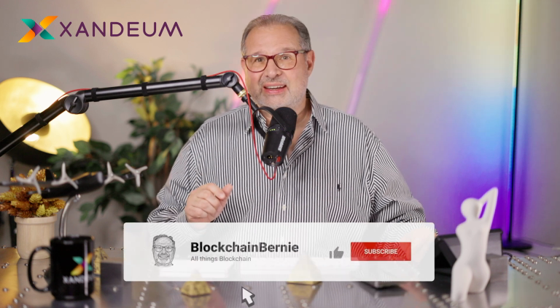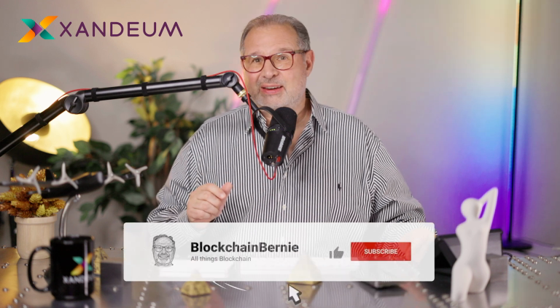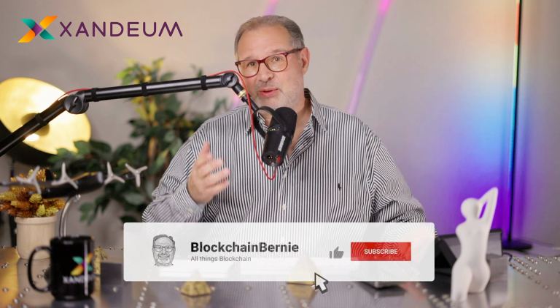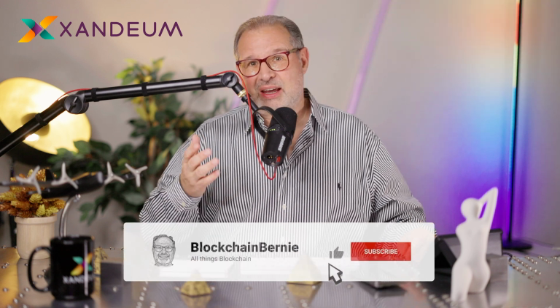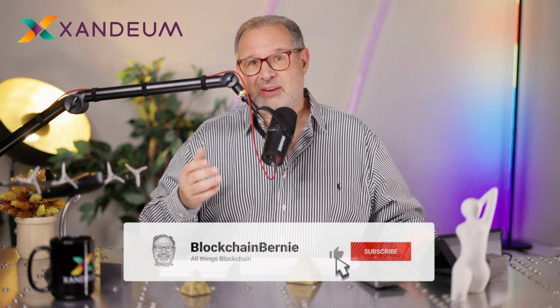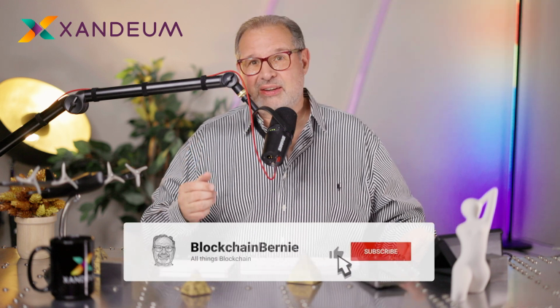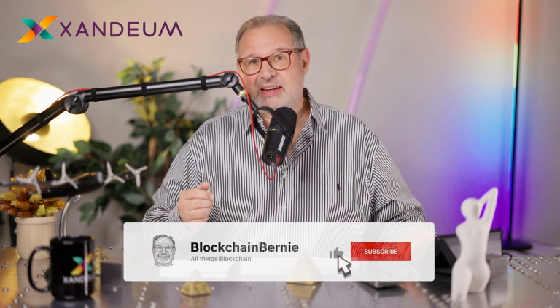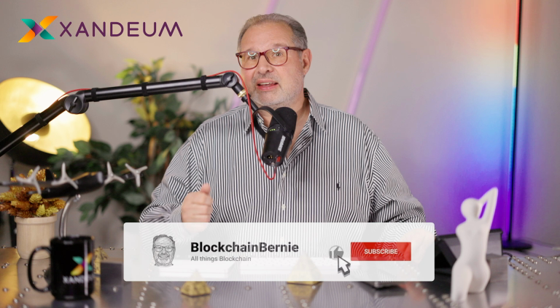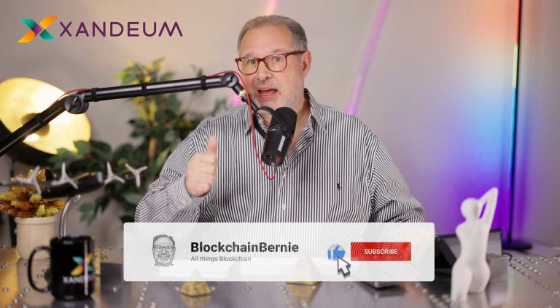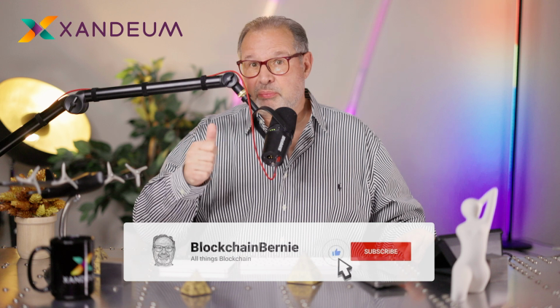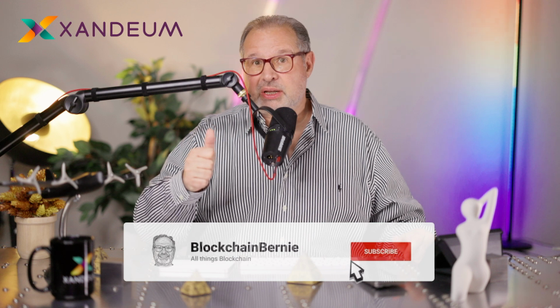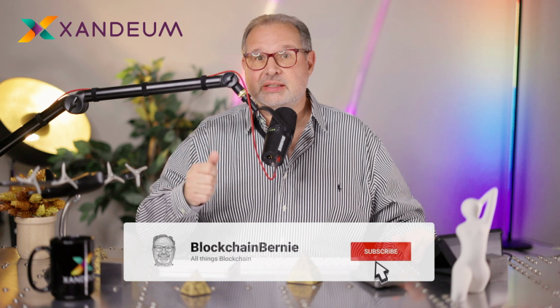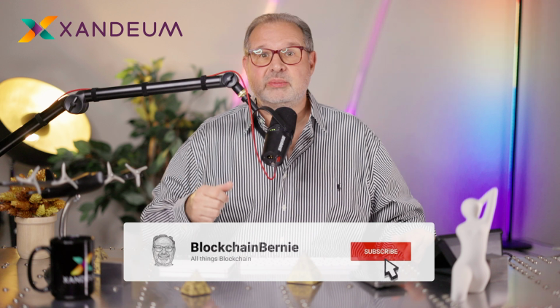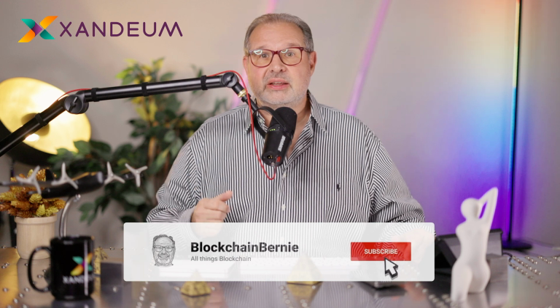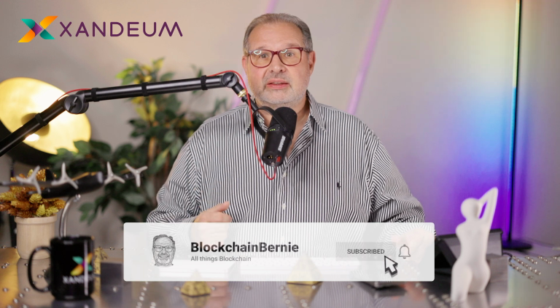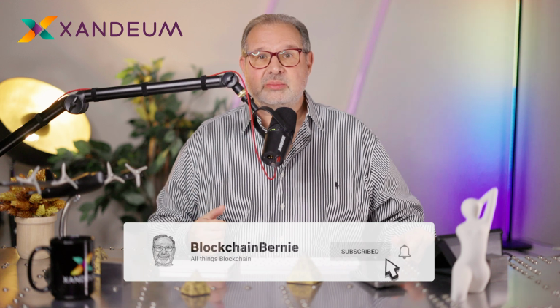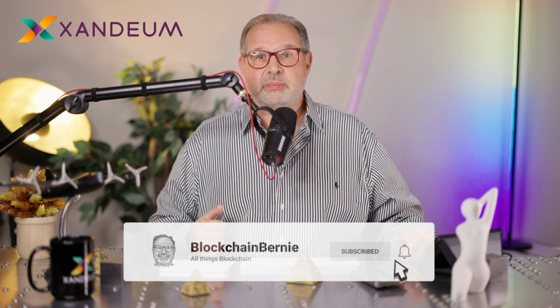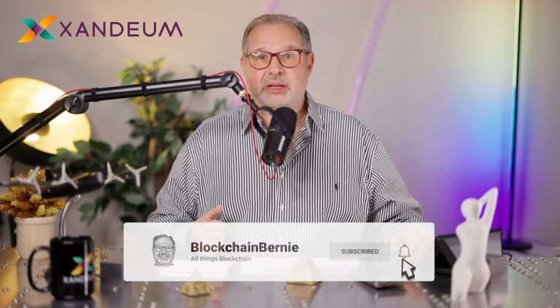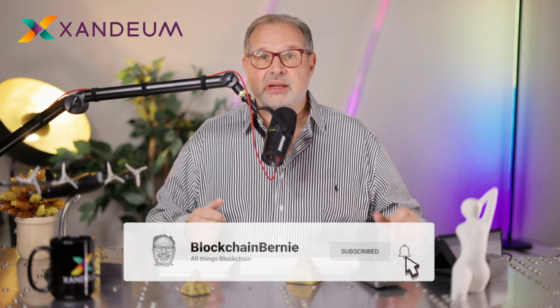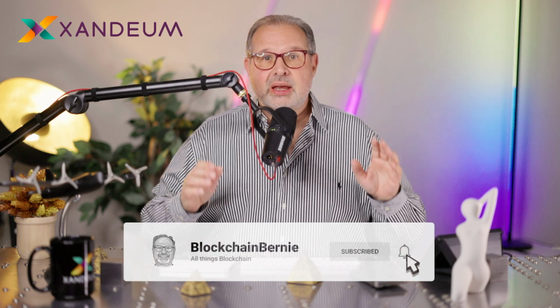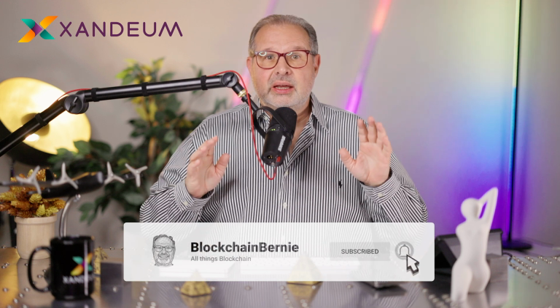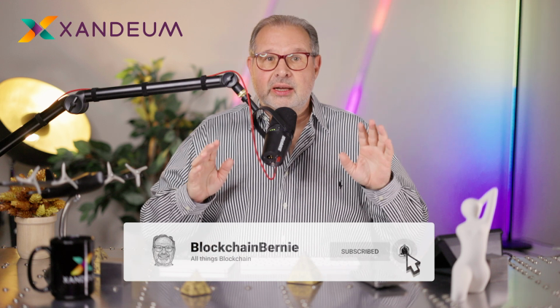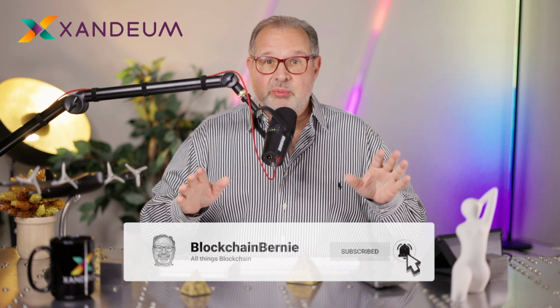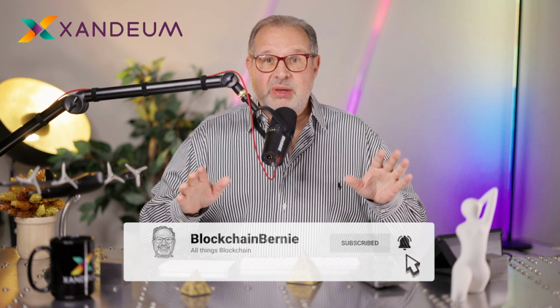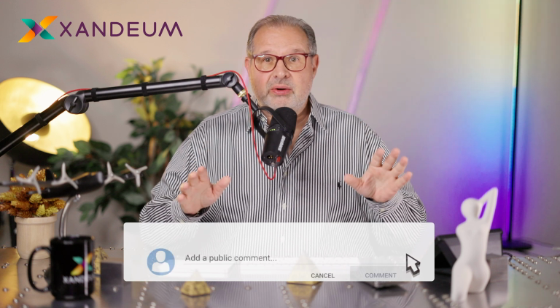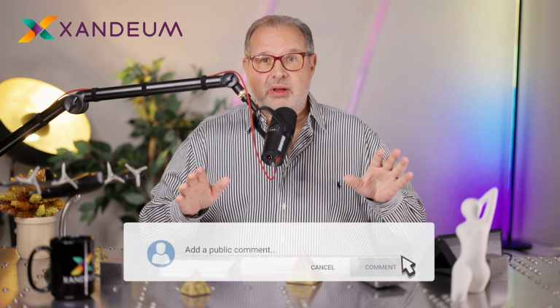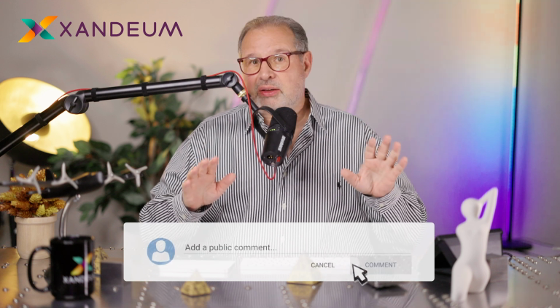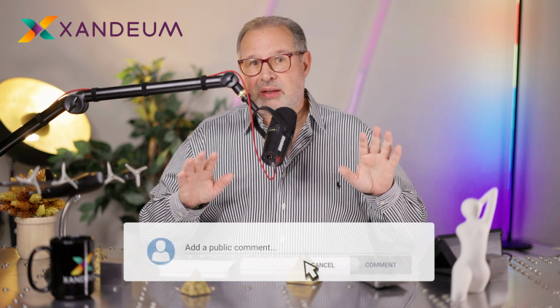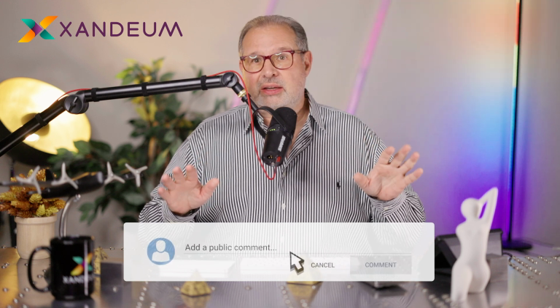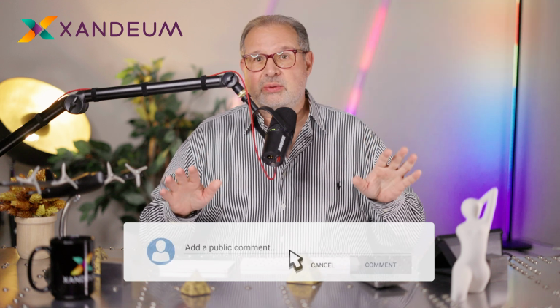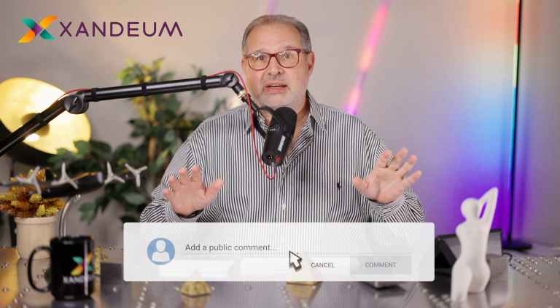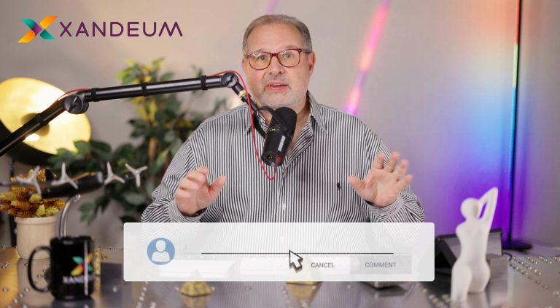And if you like content like that, please hit that thumbs up button. It helps me out a lot. Thank you in advance.